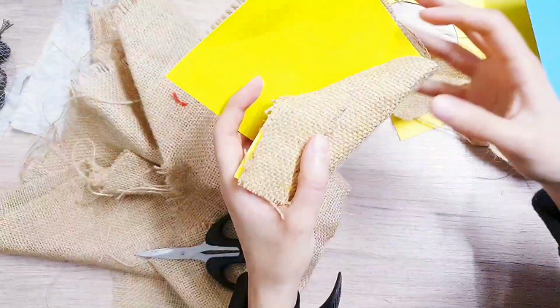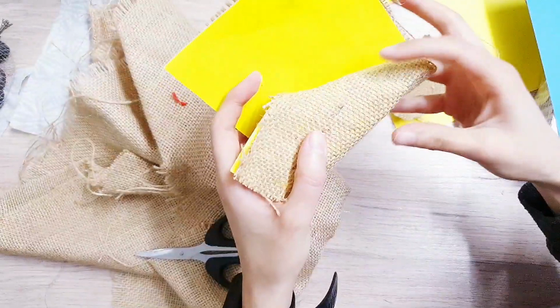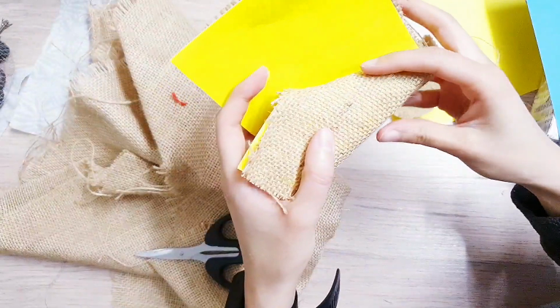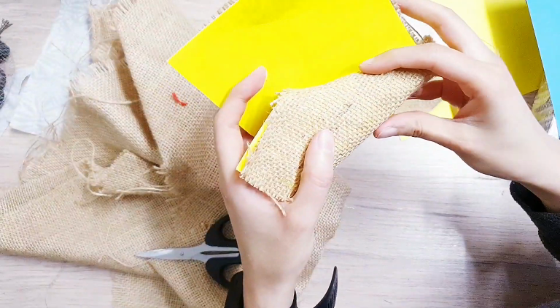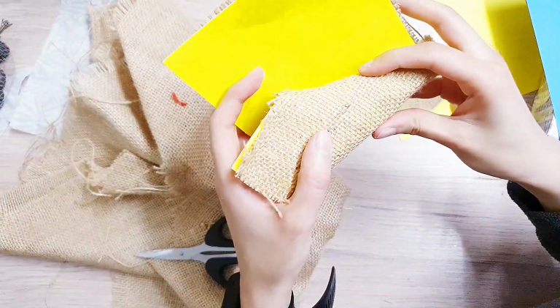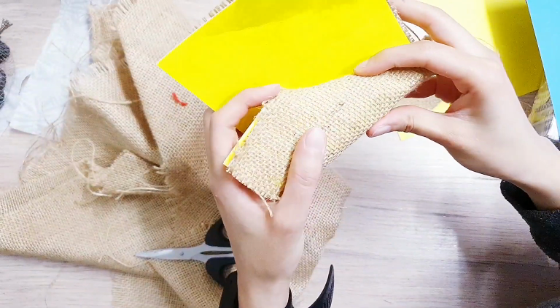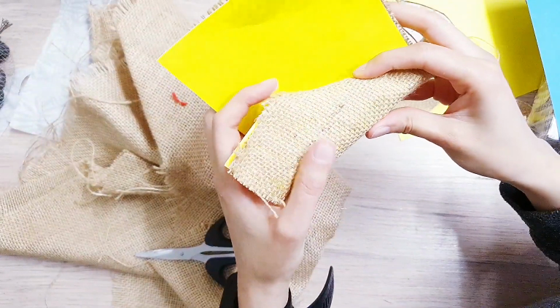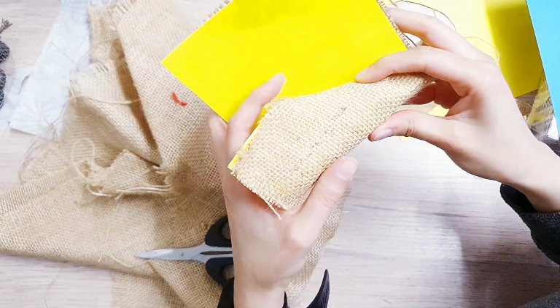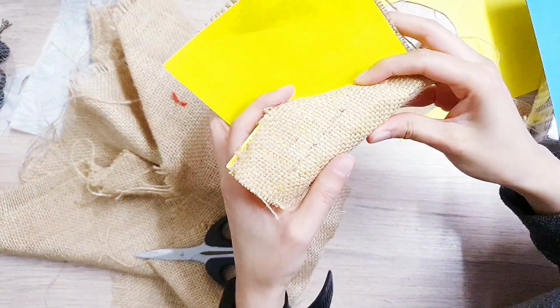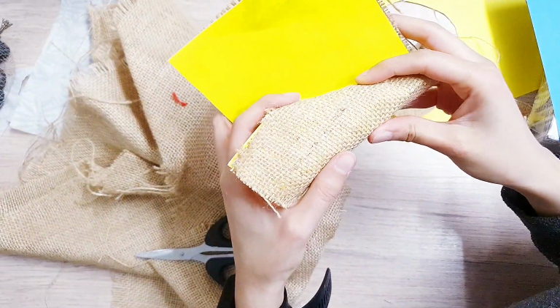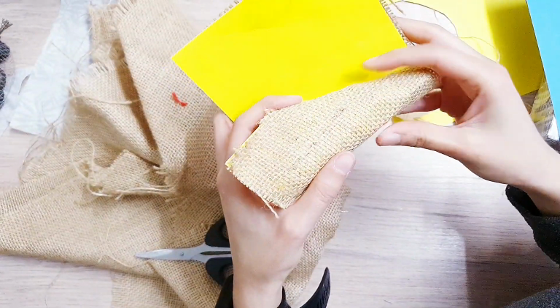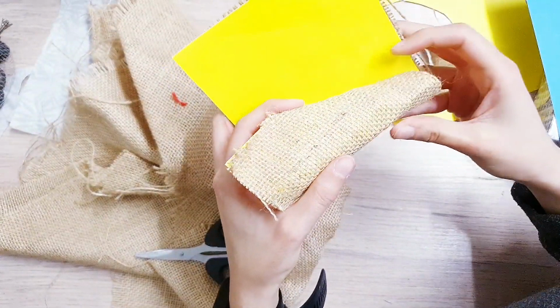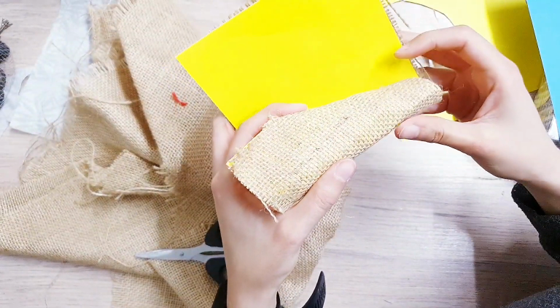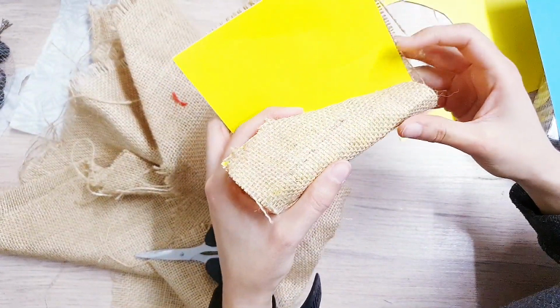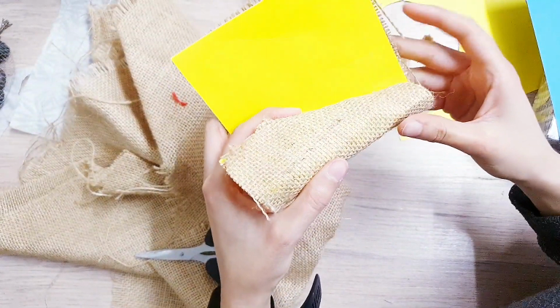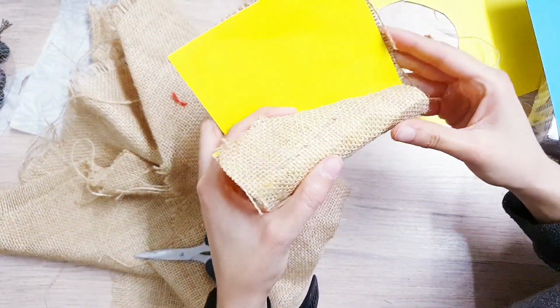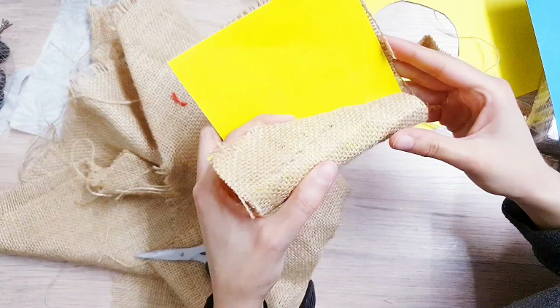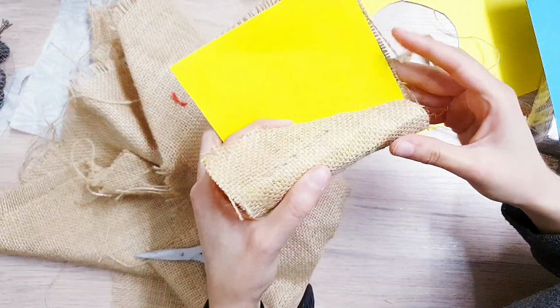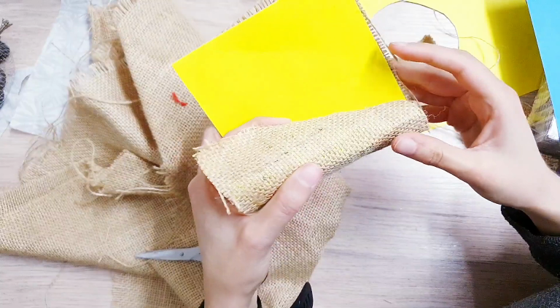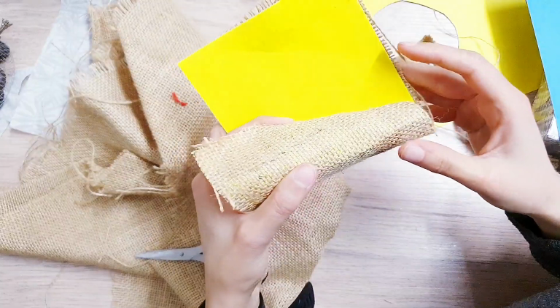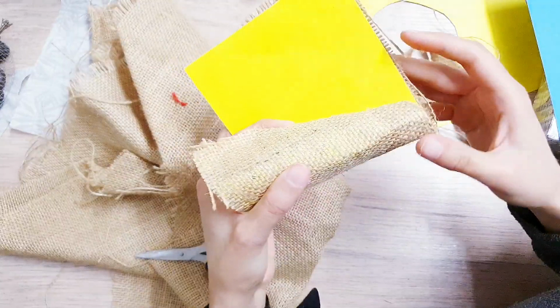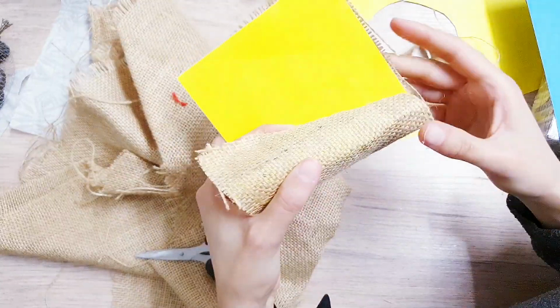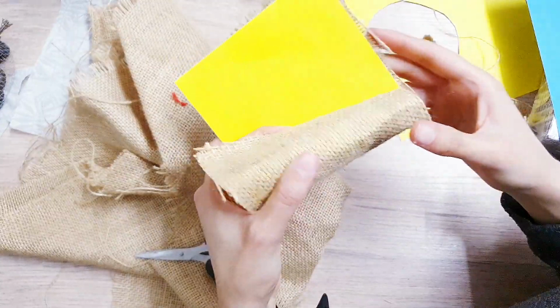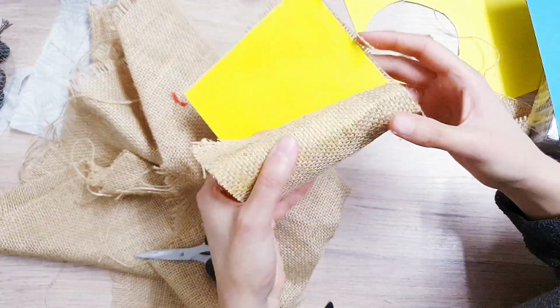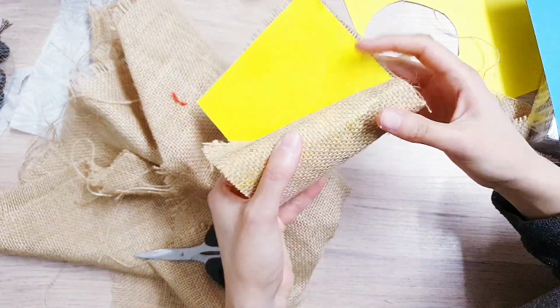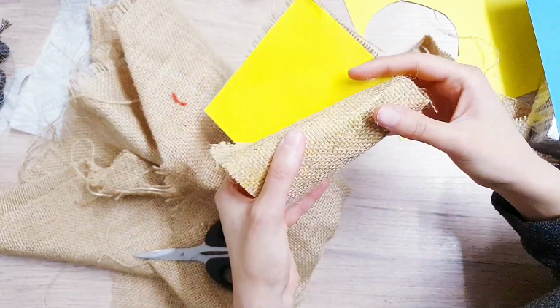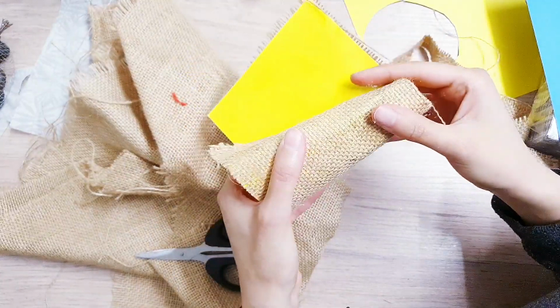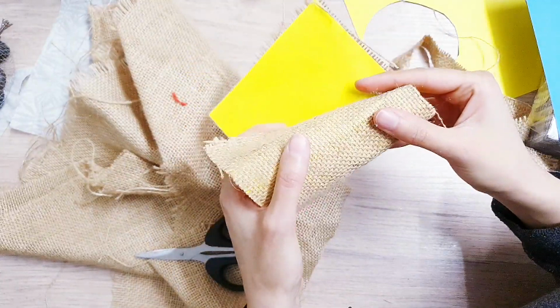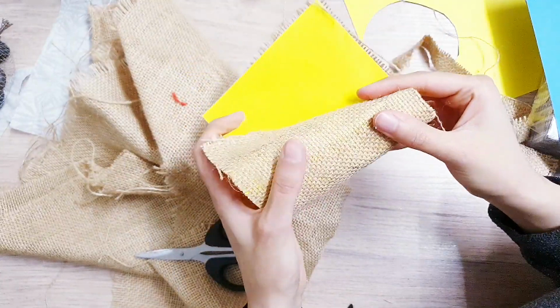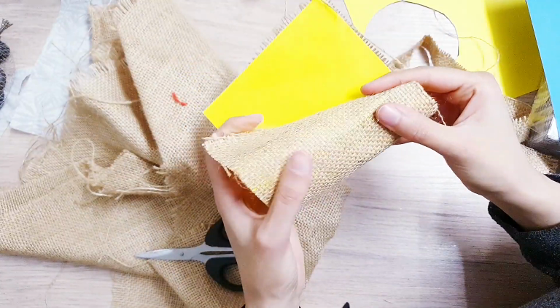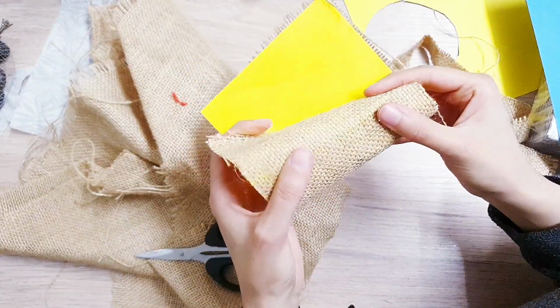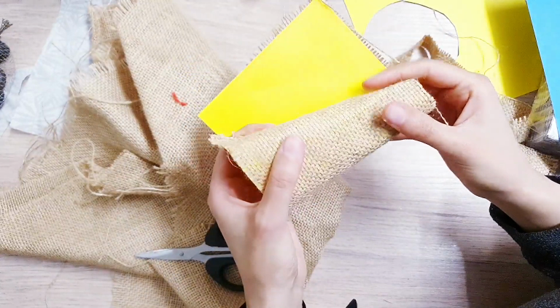Now I'm wrapping it around like a little mini cone and then we're going to stick it down and cut it.